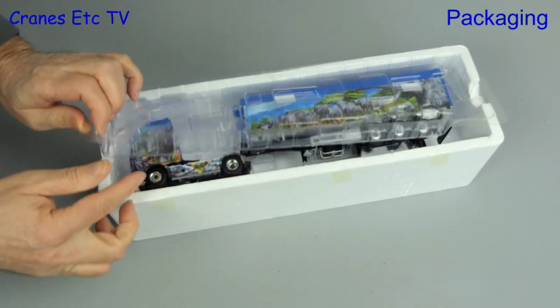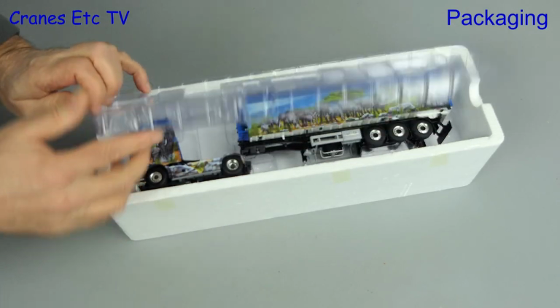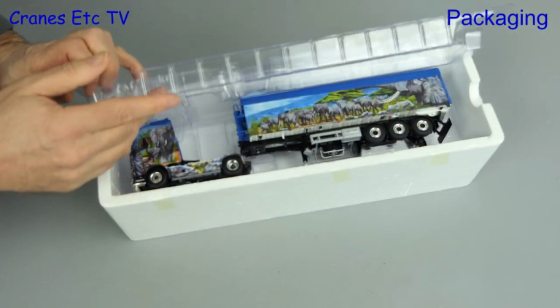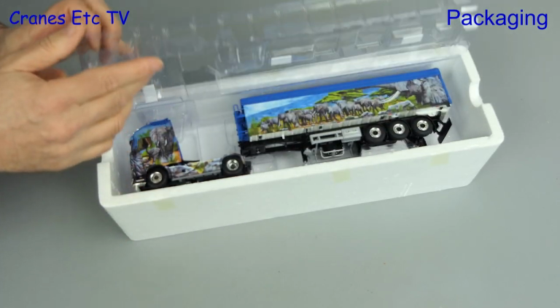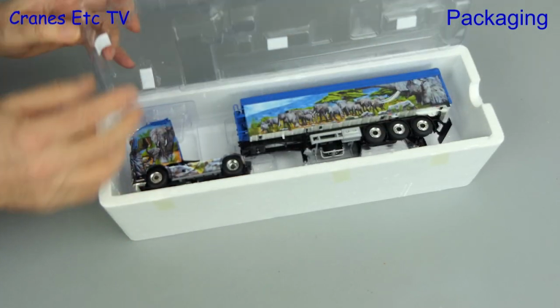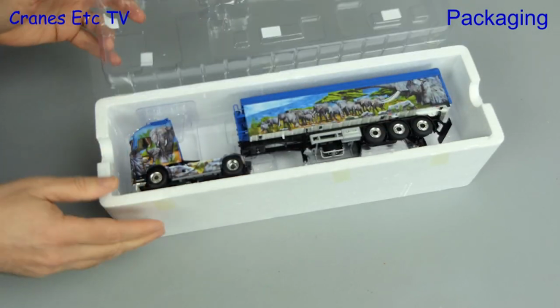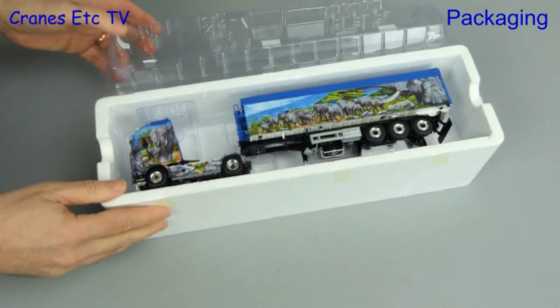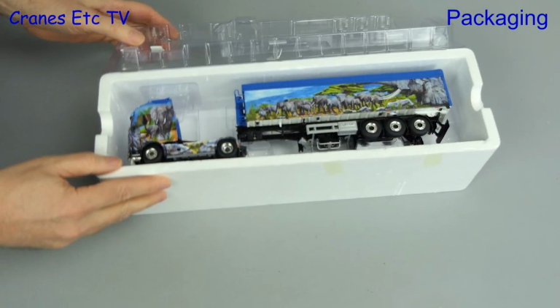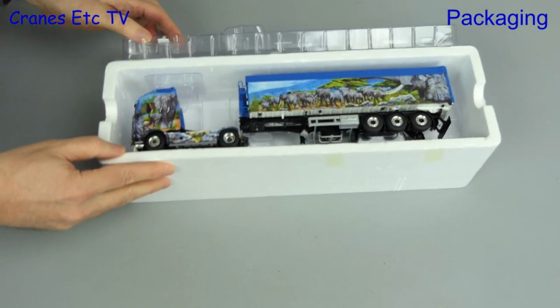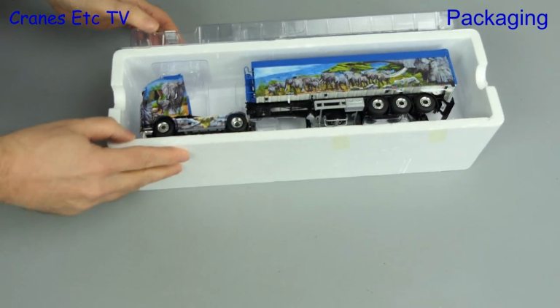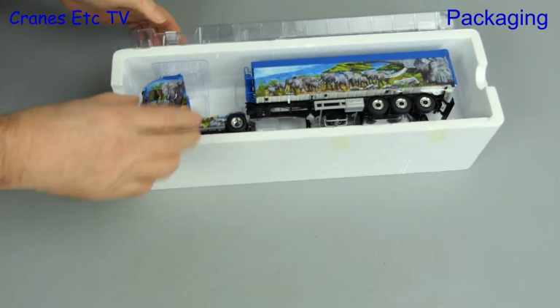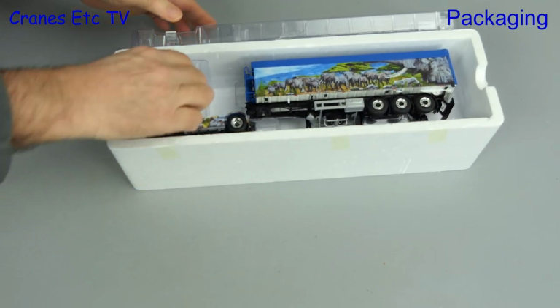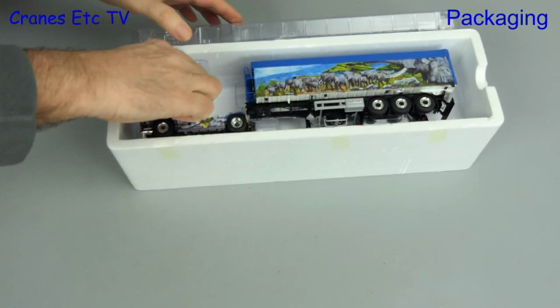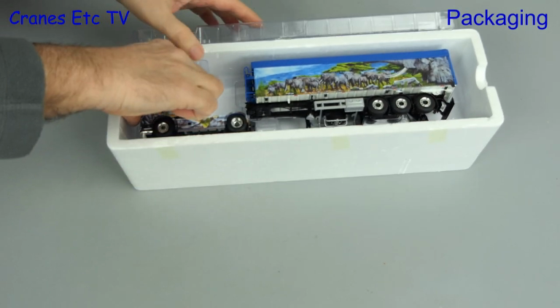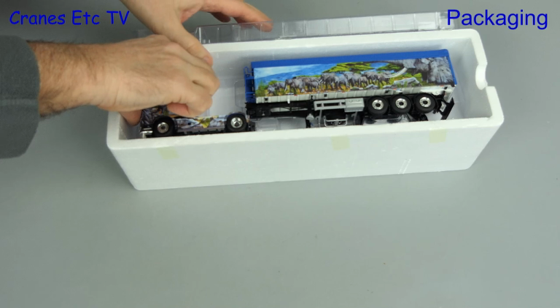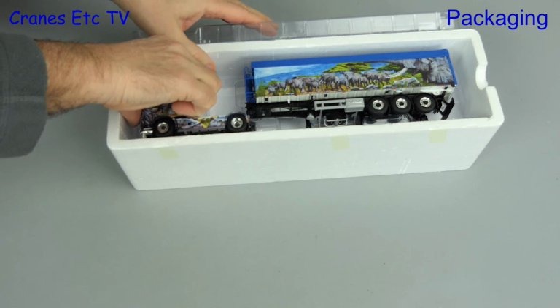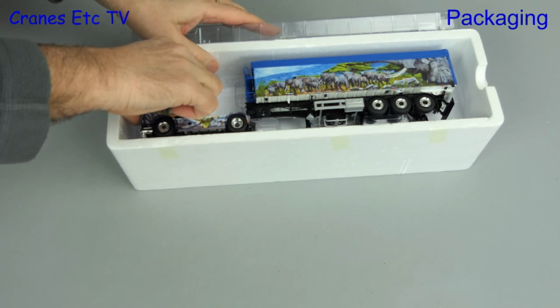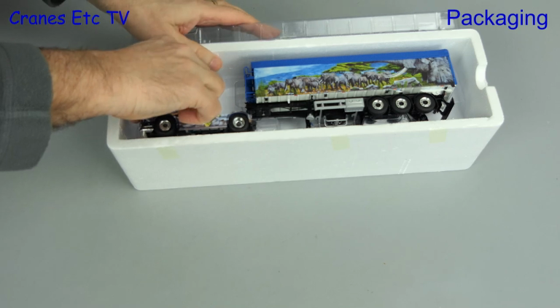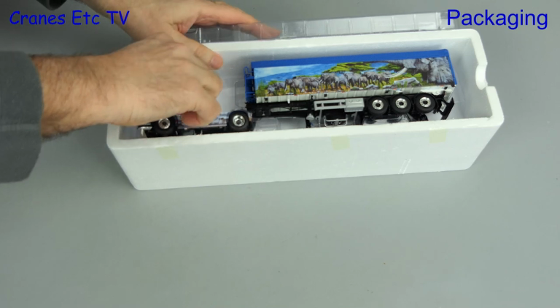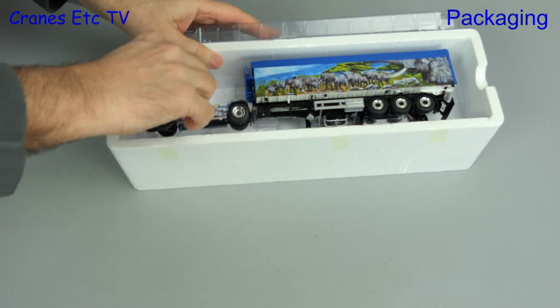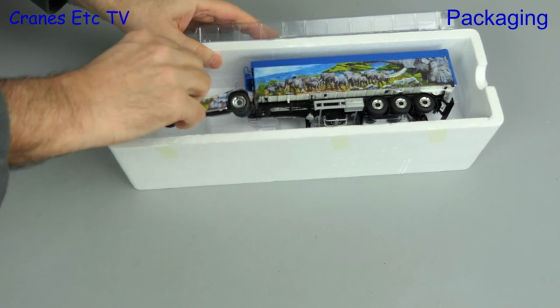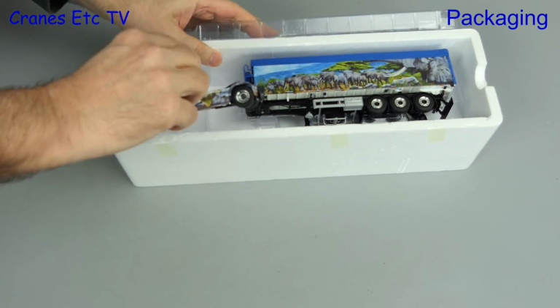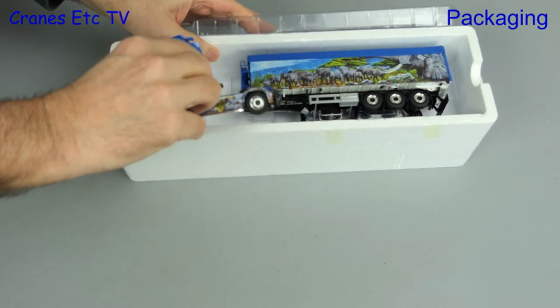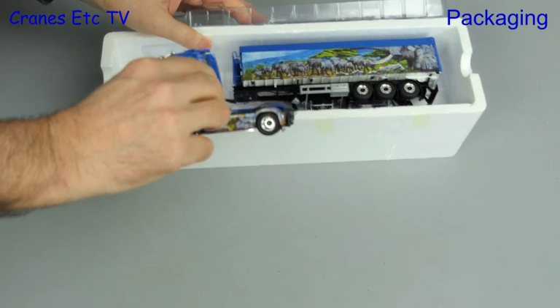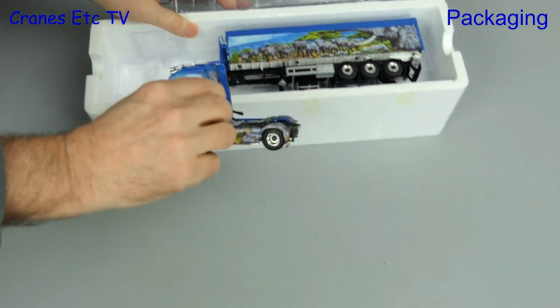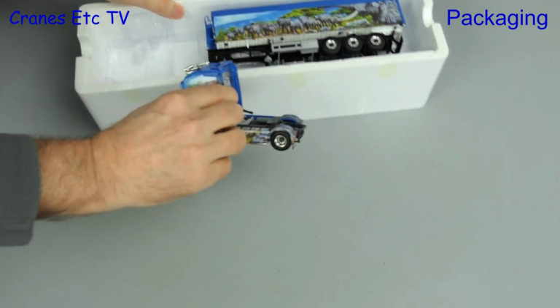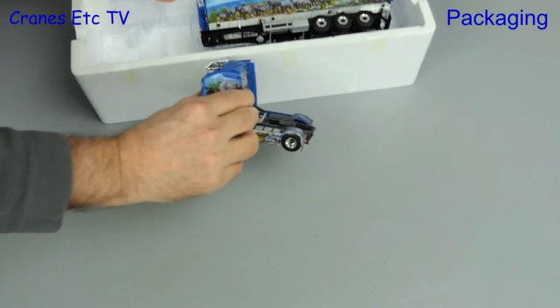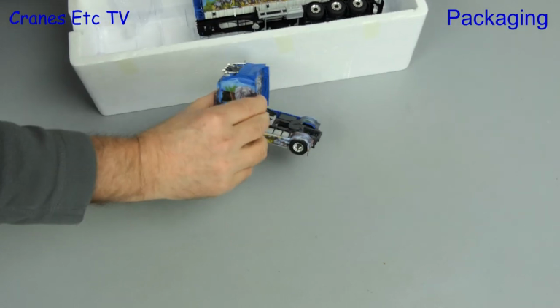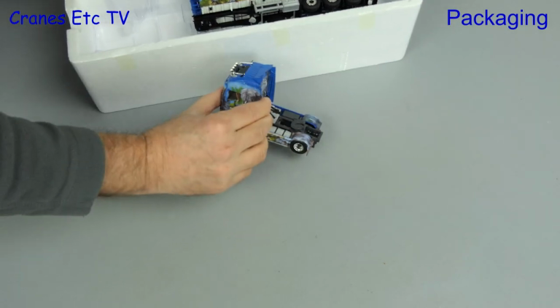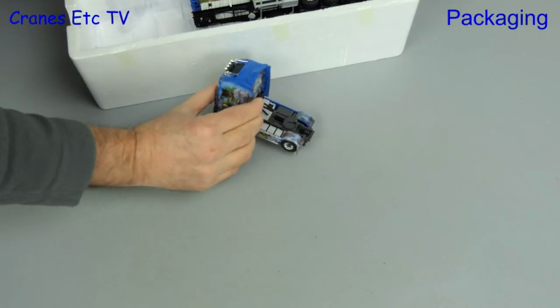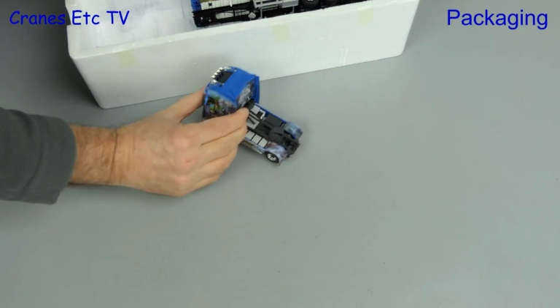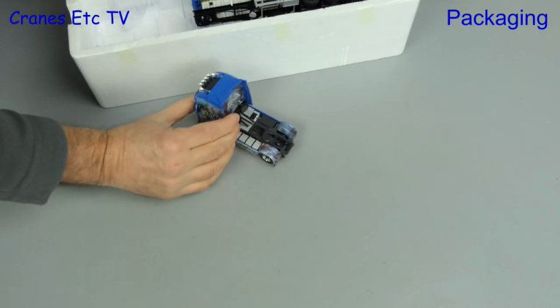Out of the box there are just the two parts of the model: the Volvo tractor and the tipper trailer.